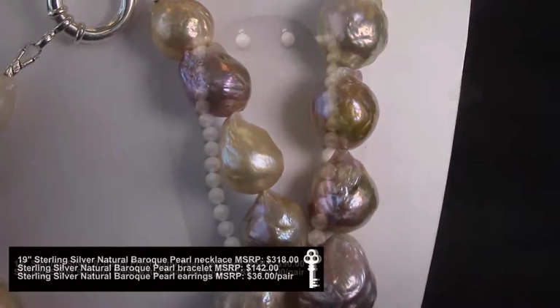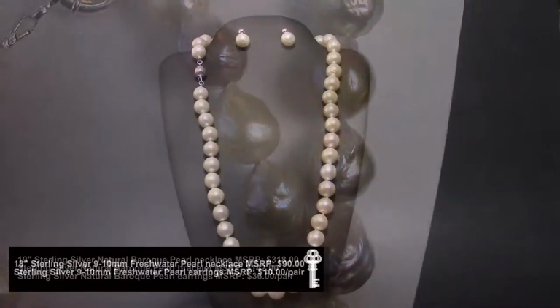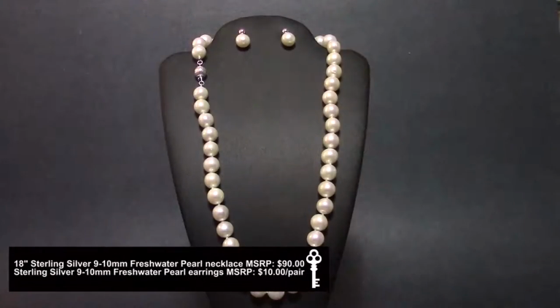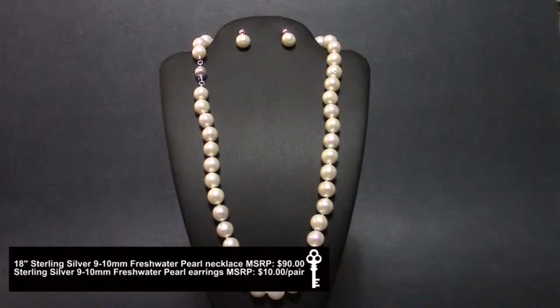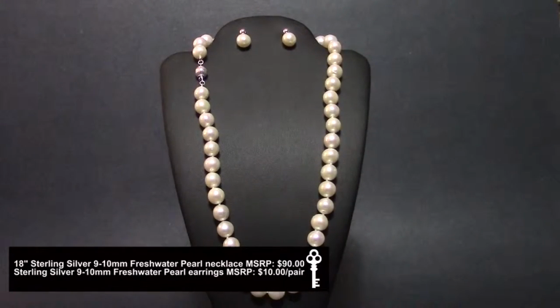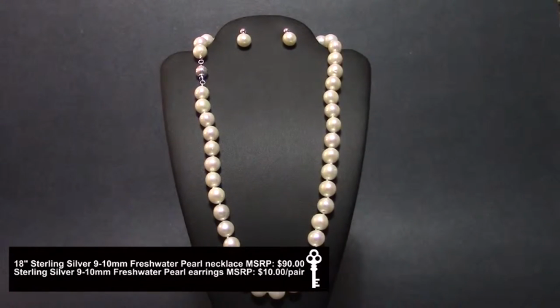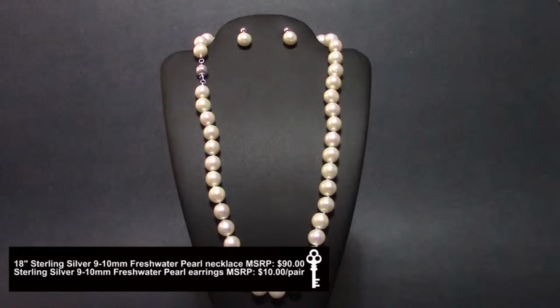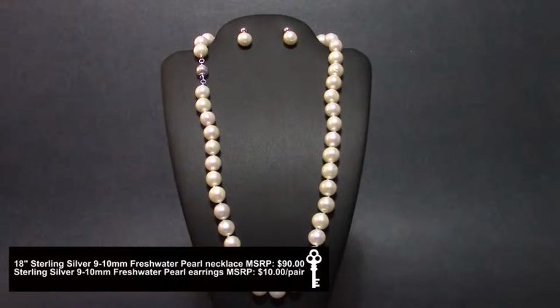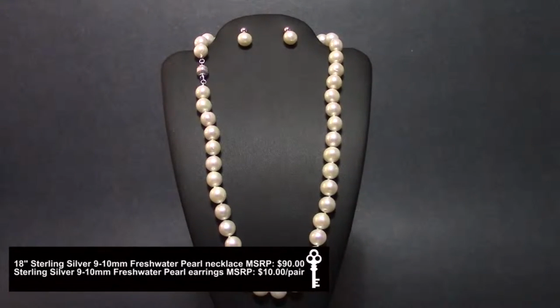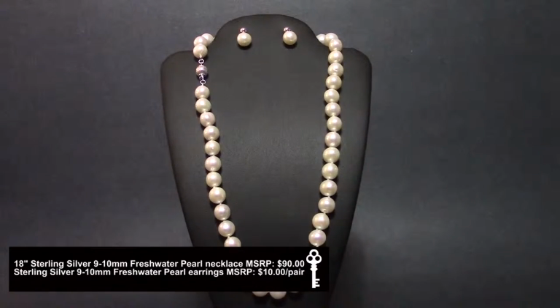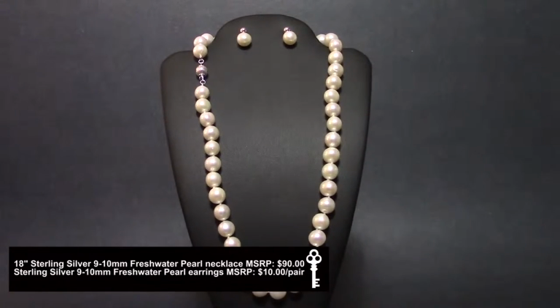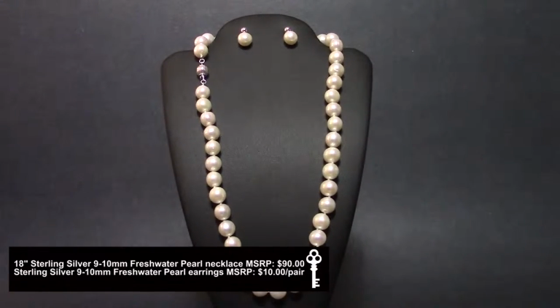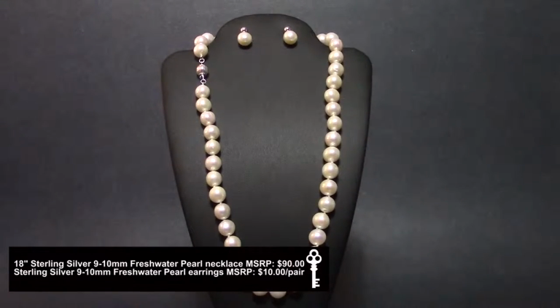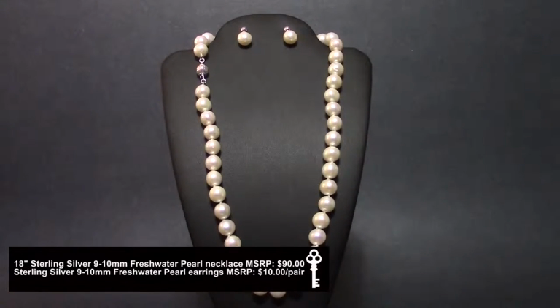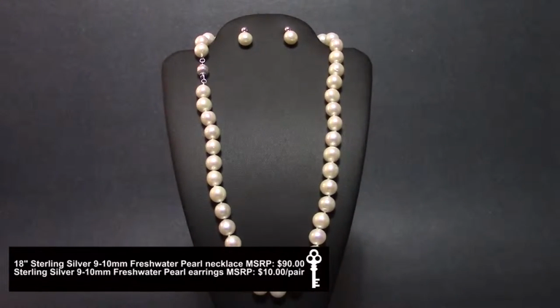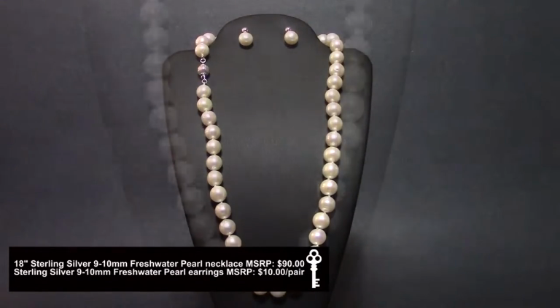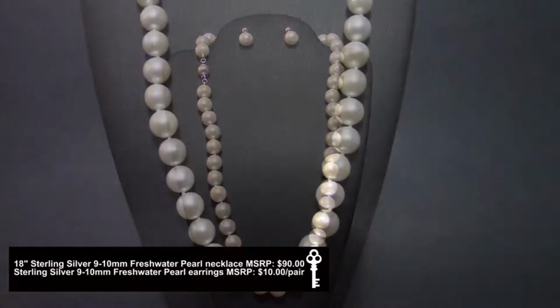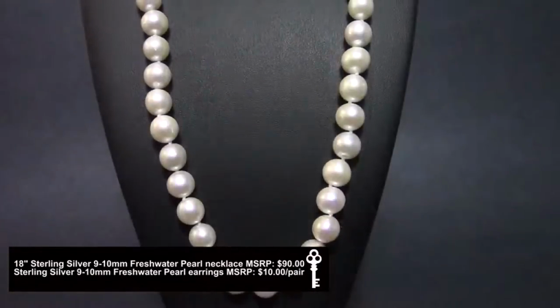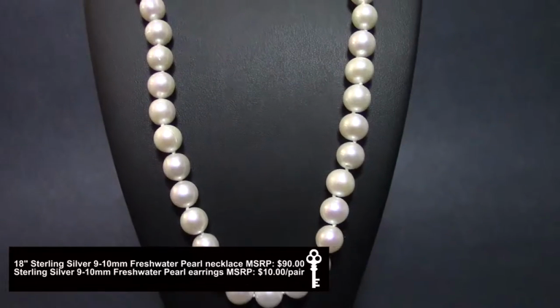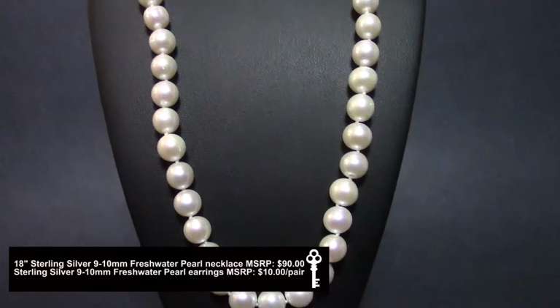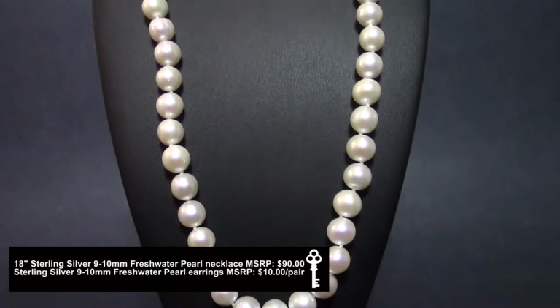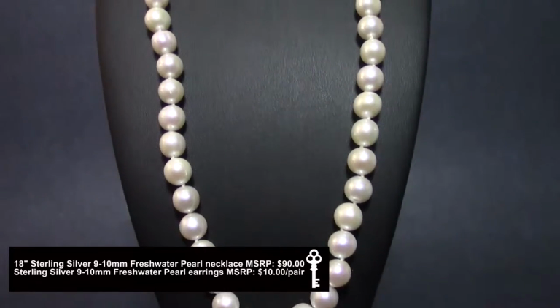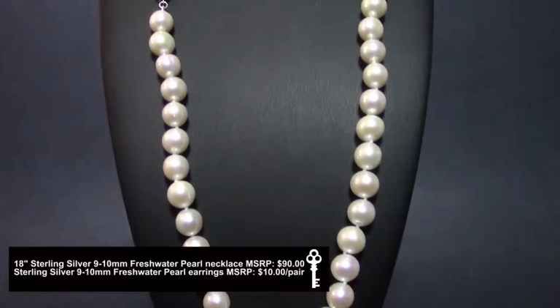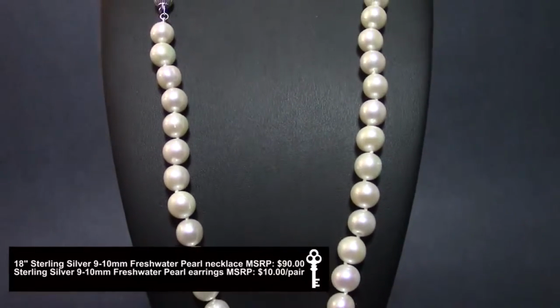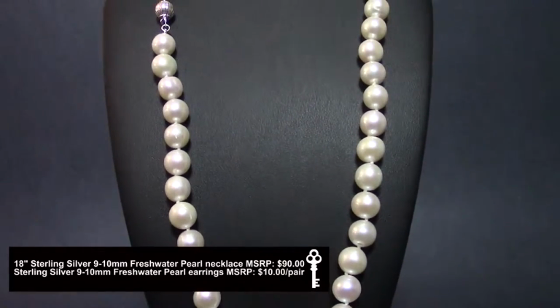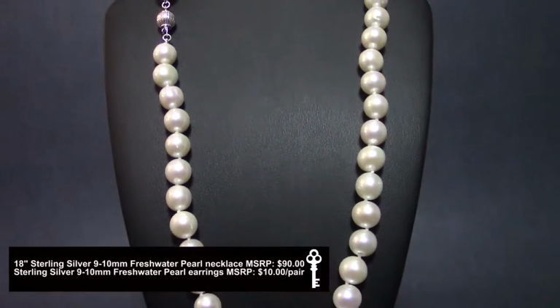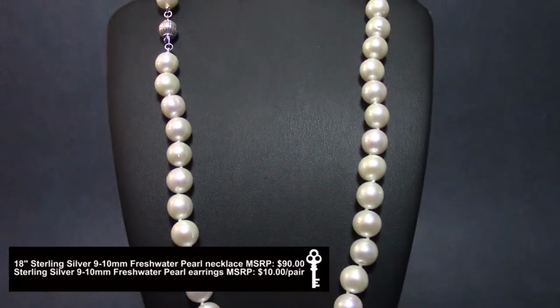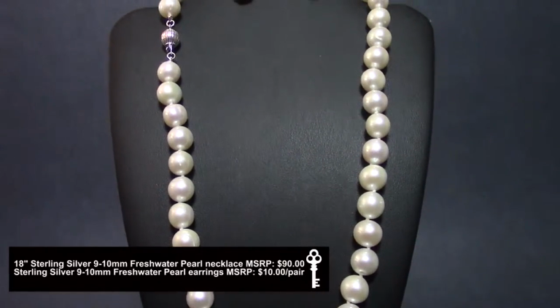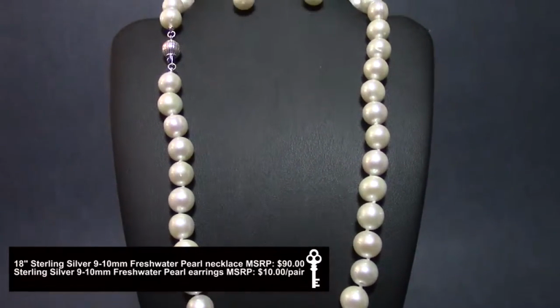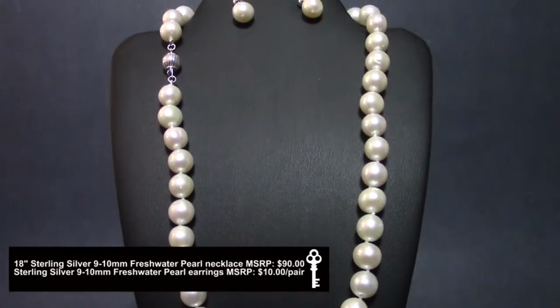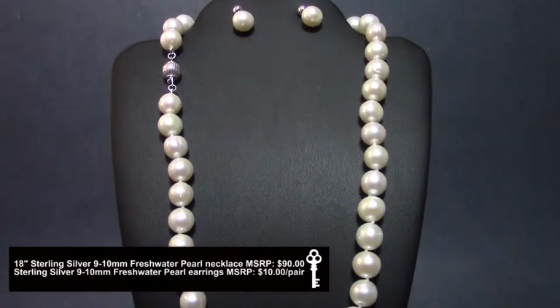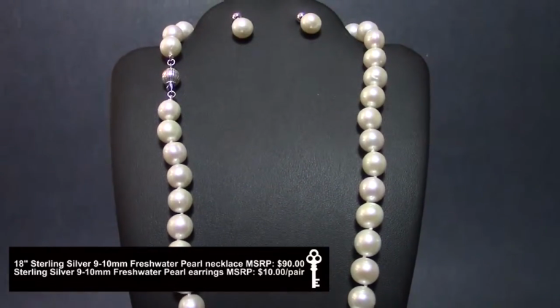This classic white 10 millimeter freshwater pearl 18 inch necklace is finished with a sterling silver clasp and has matching earrings.